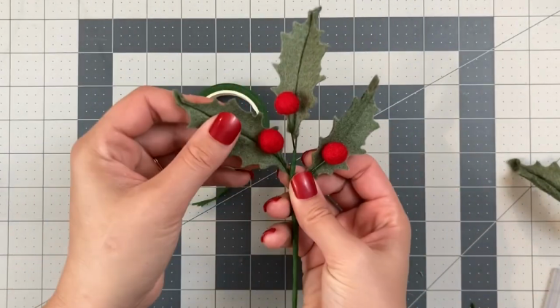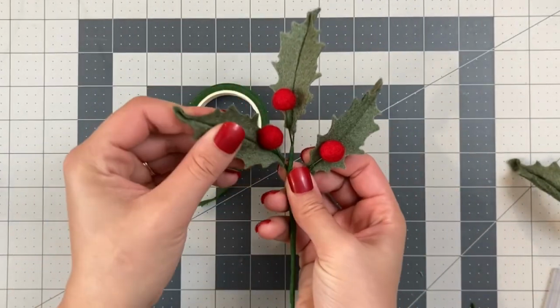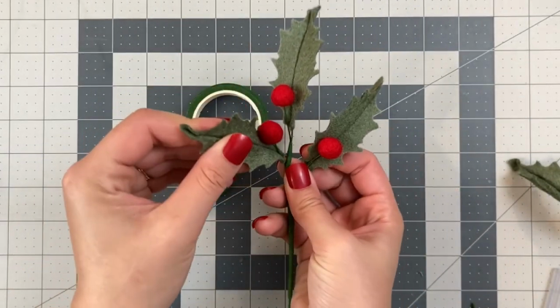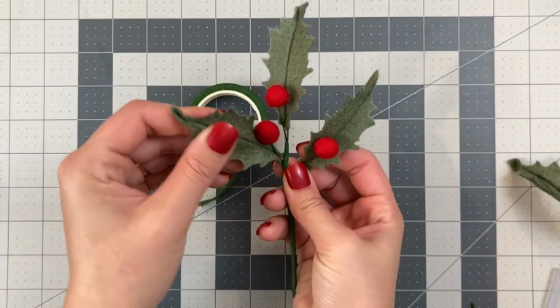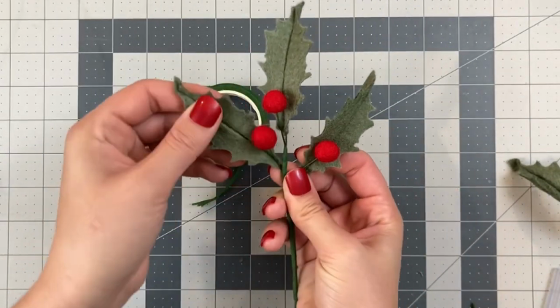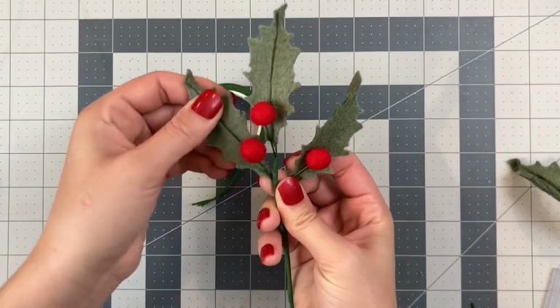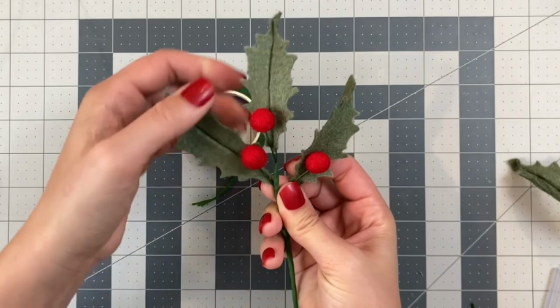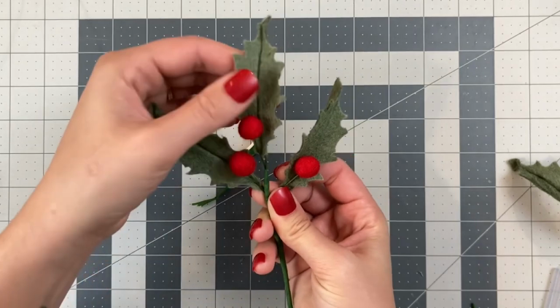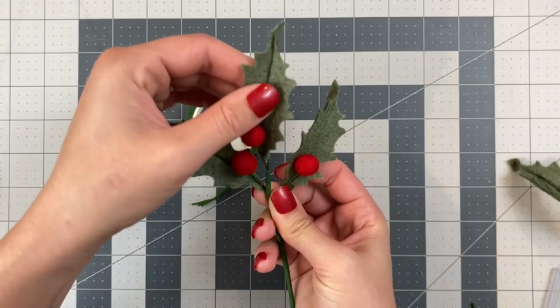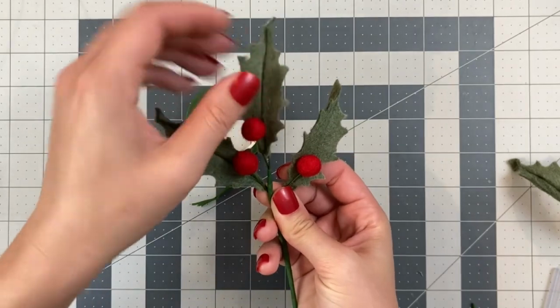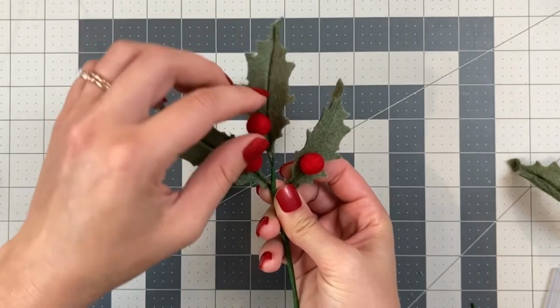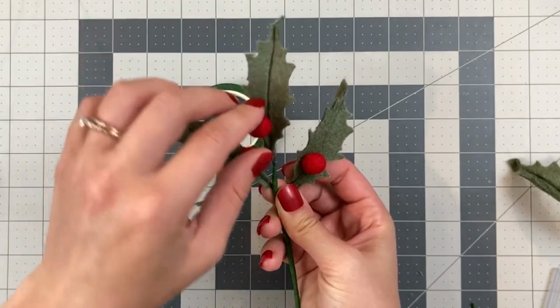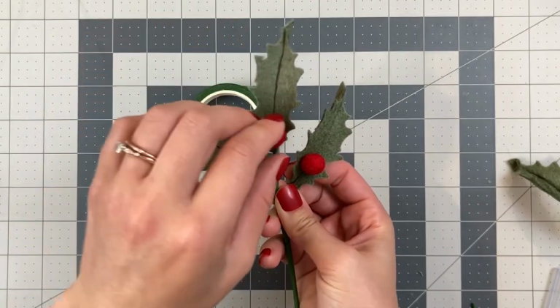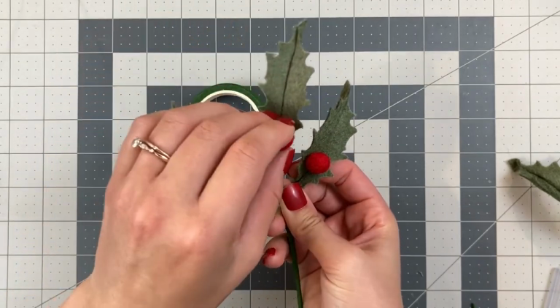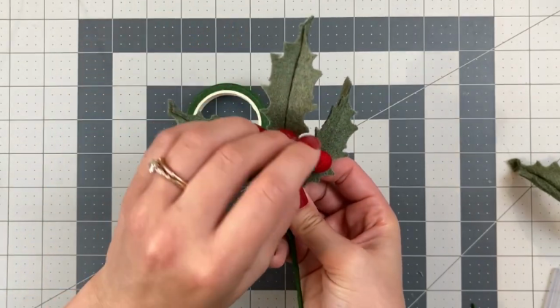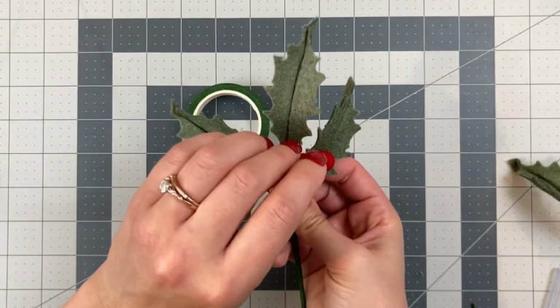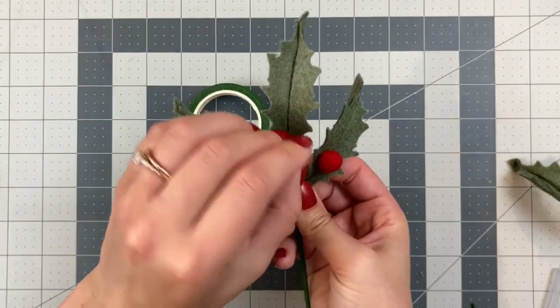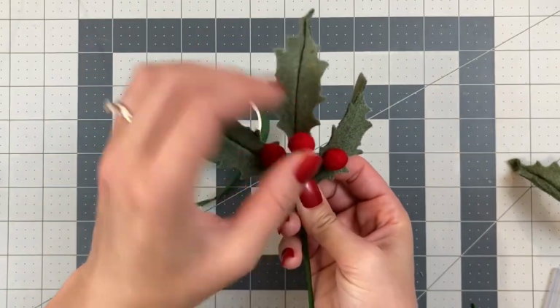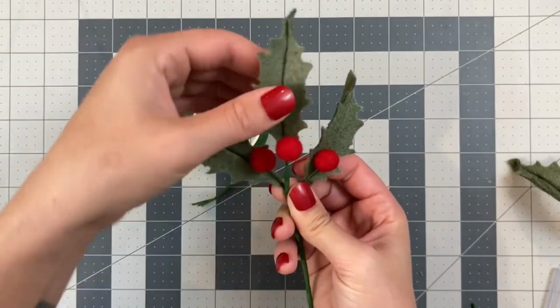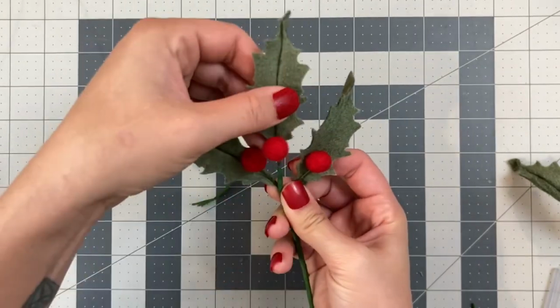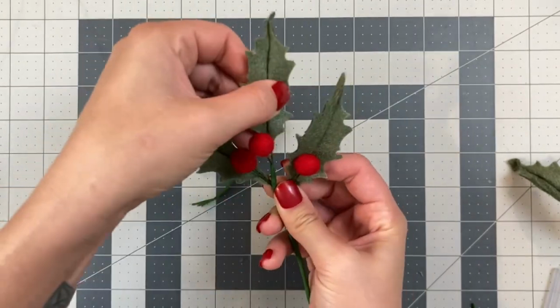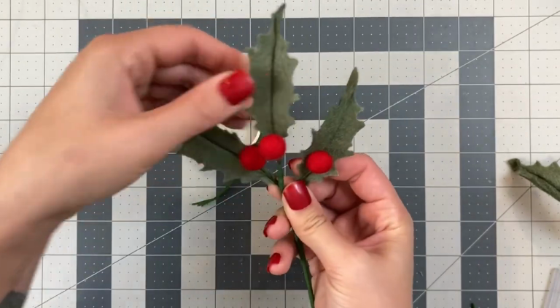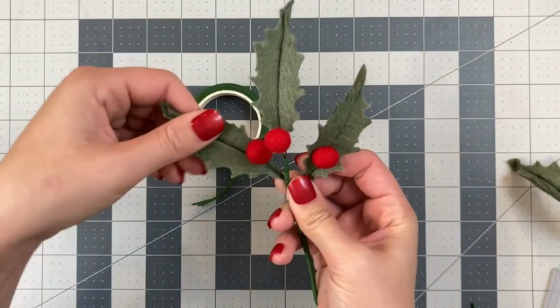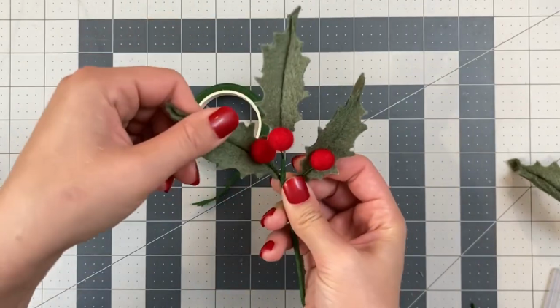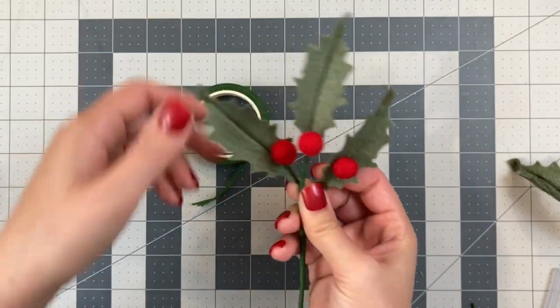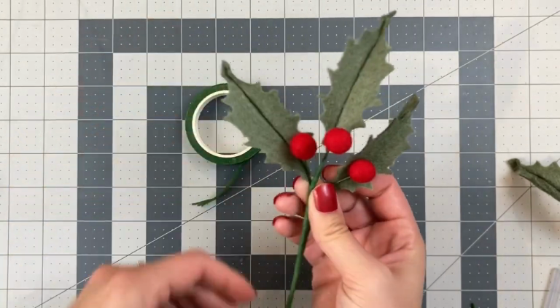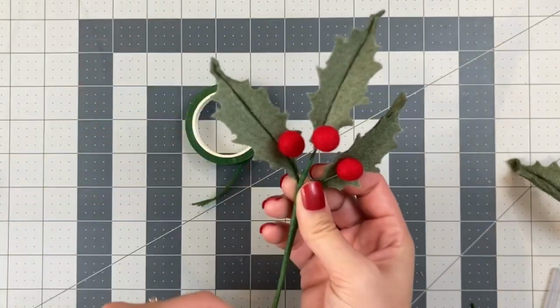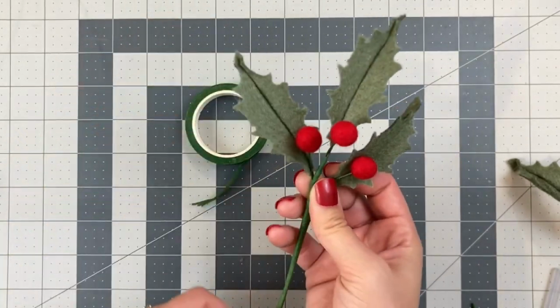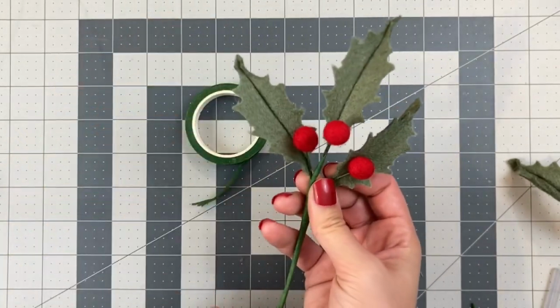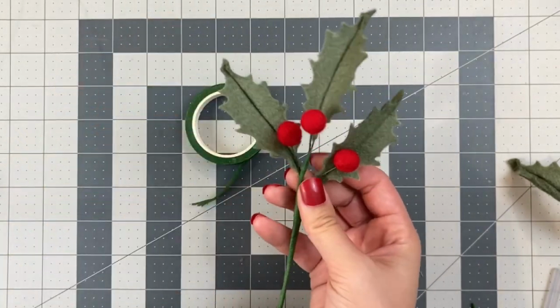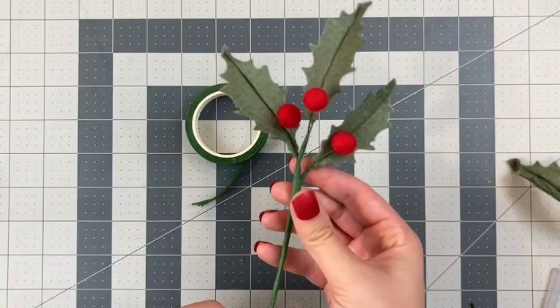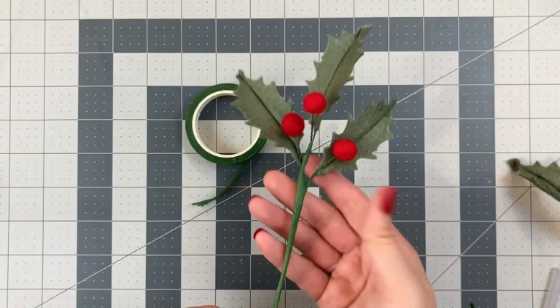Move each individual leaf and berry around, and that is your felt holly stem.